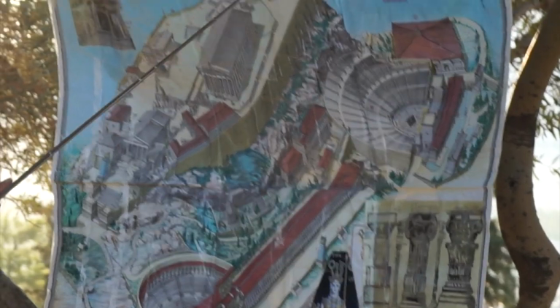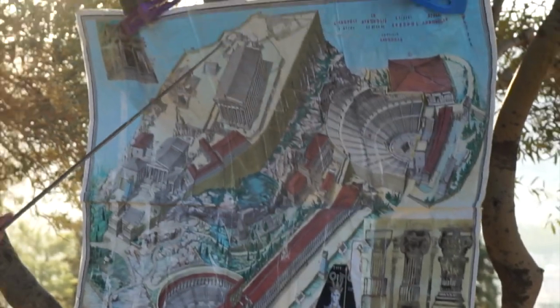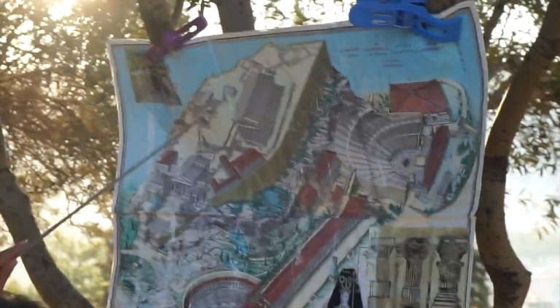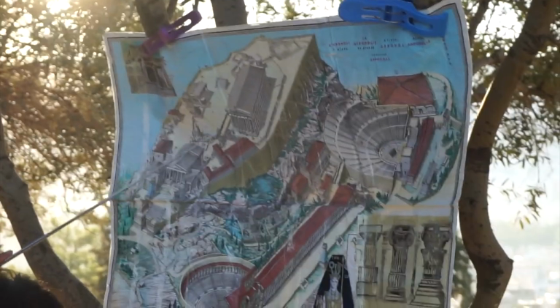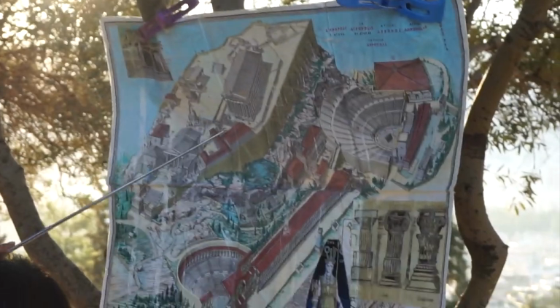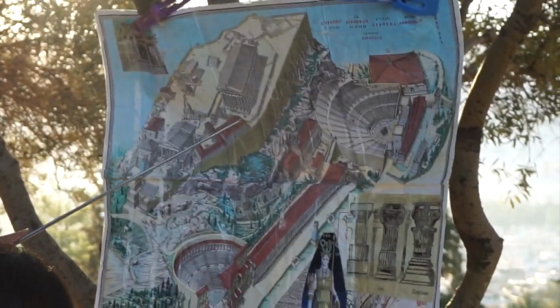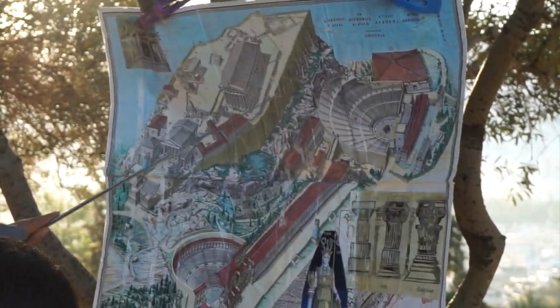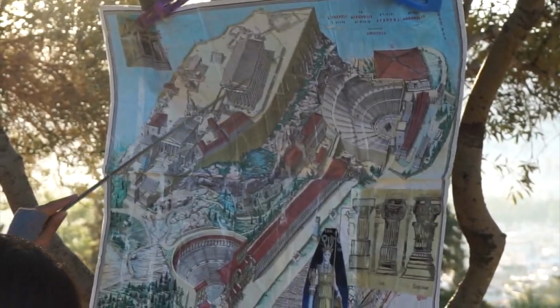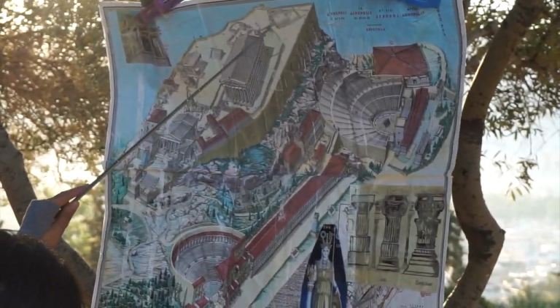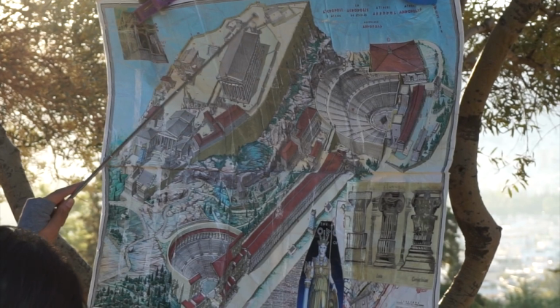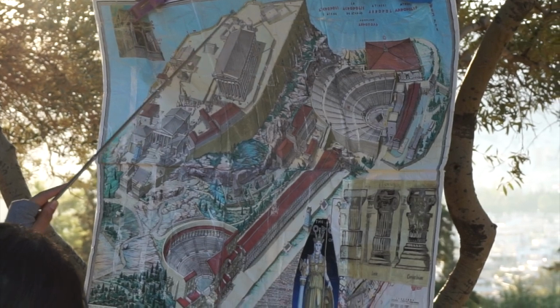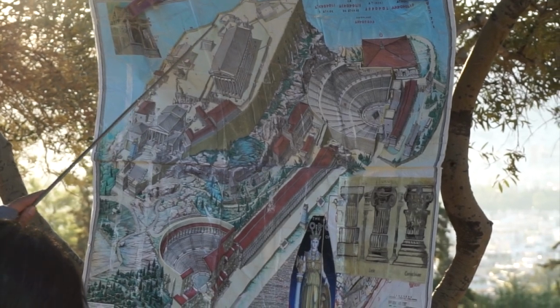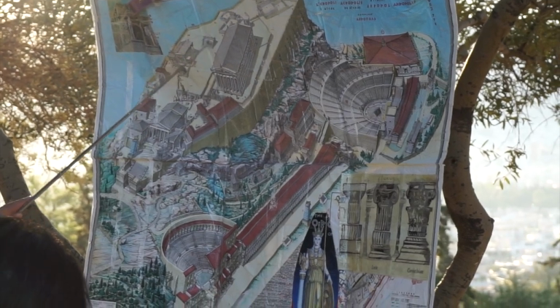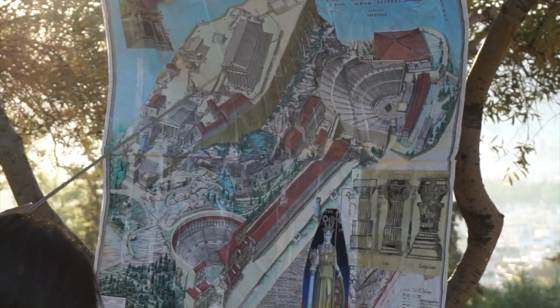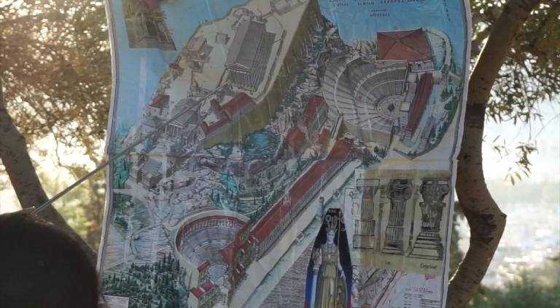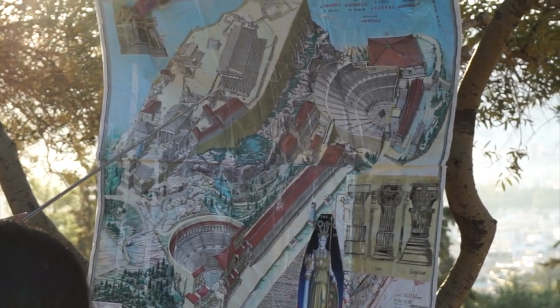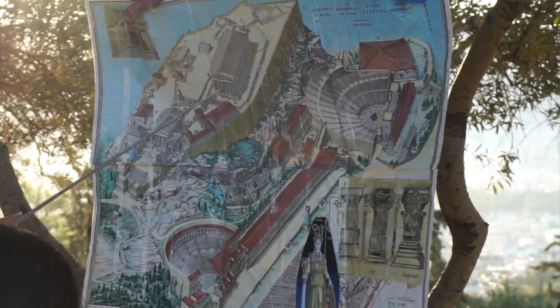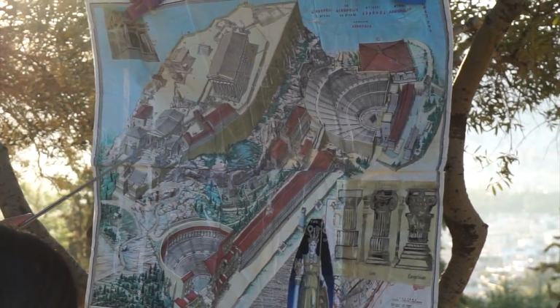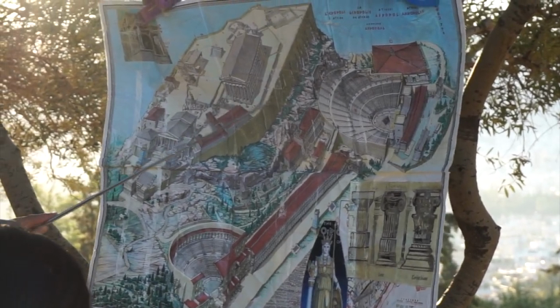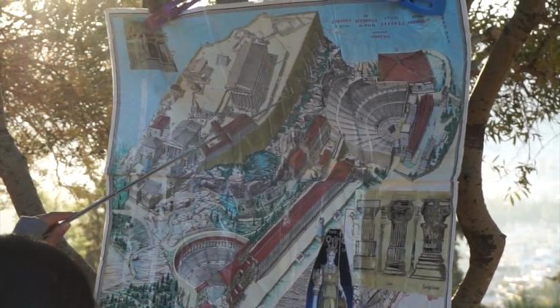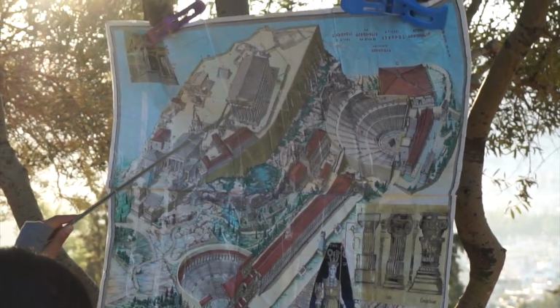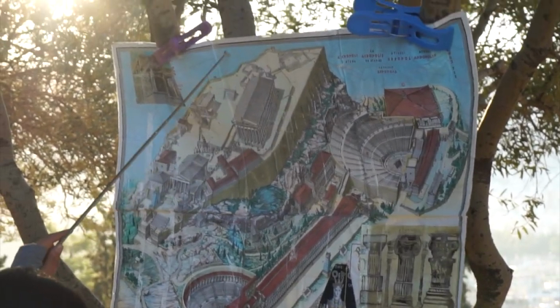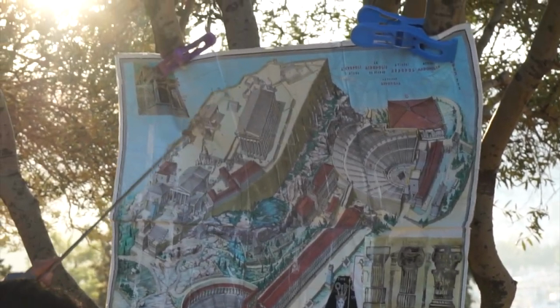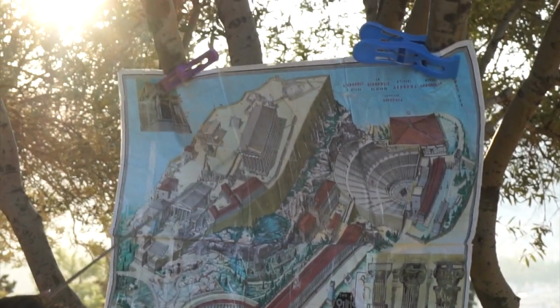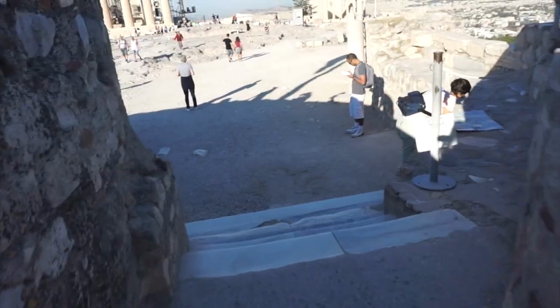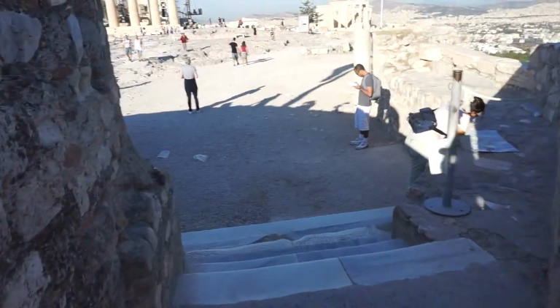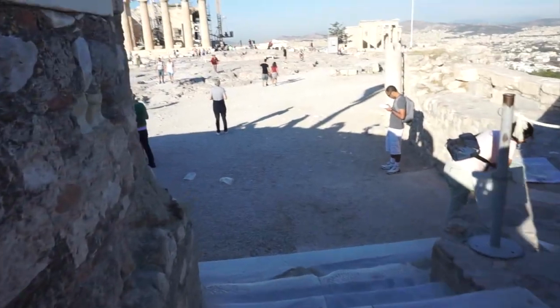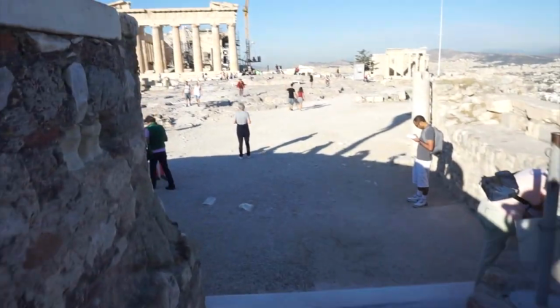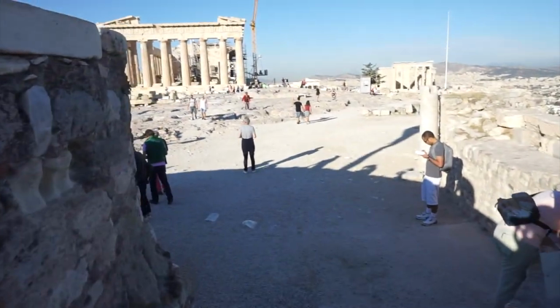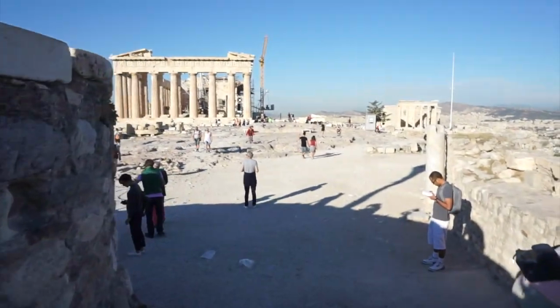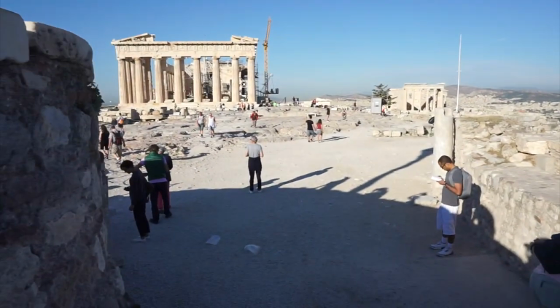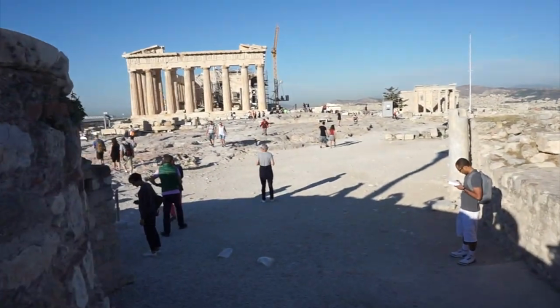And at the centre of the Acropolis is of course the famous Parthenon, also known as the Temple of Athena.